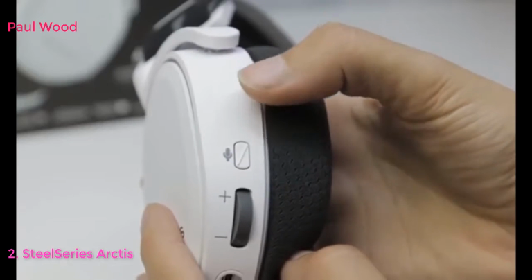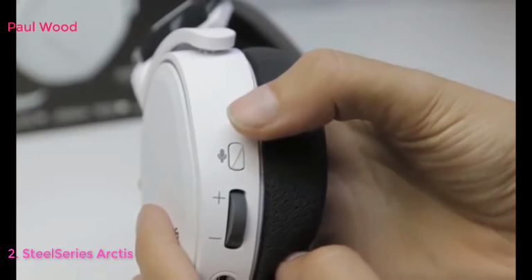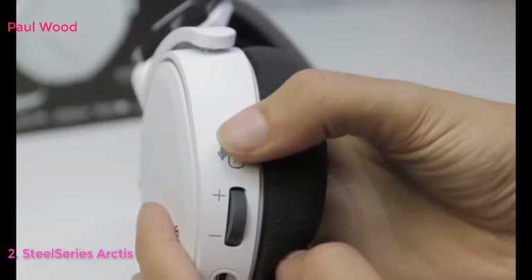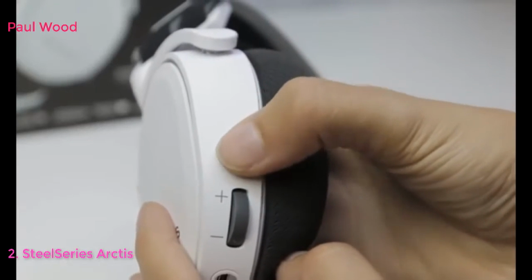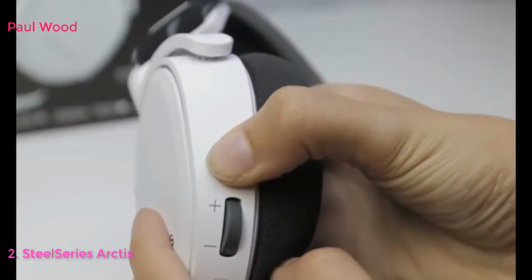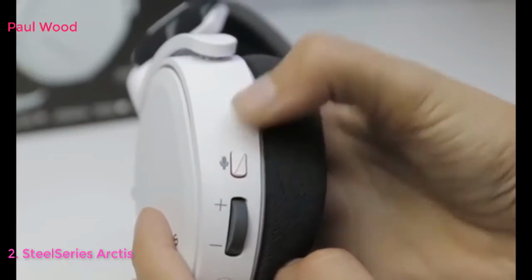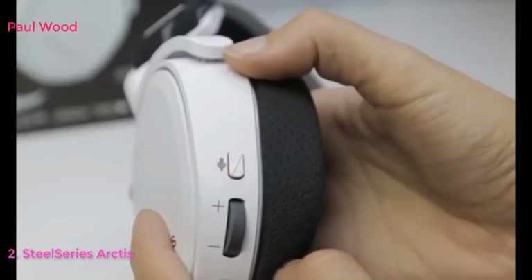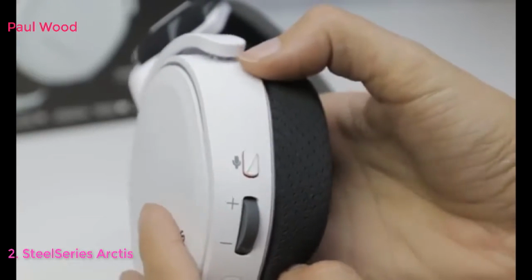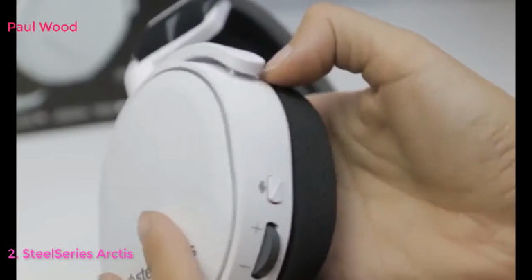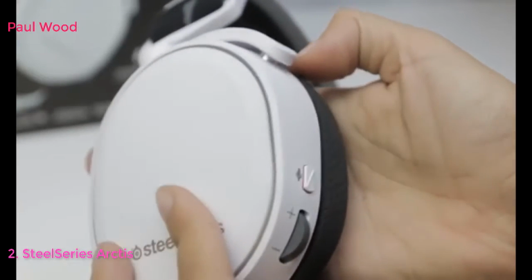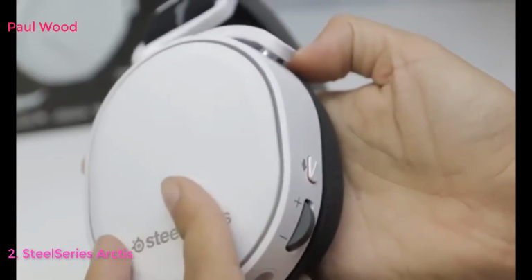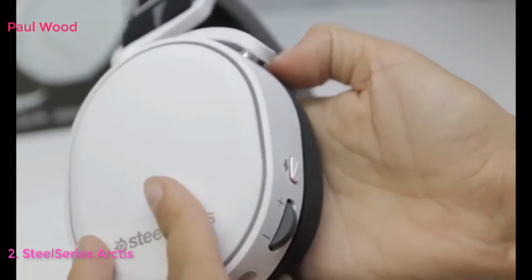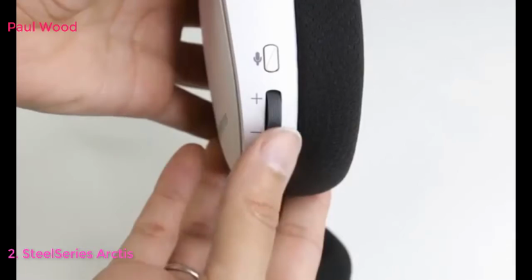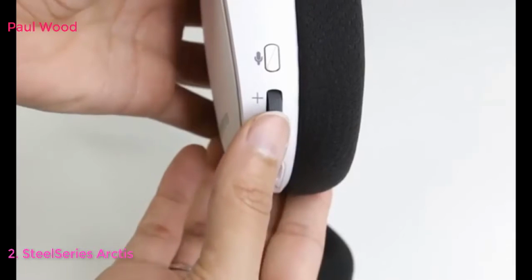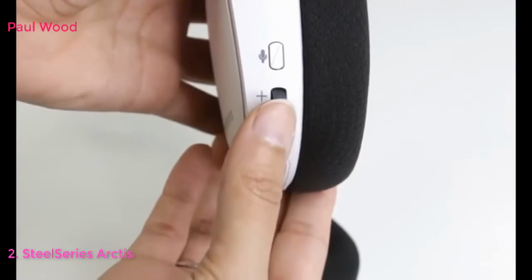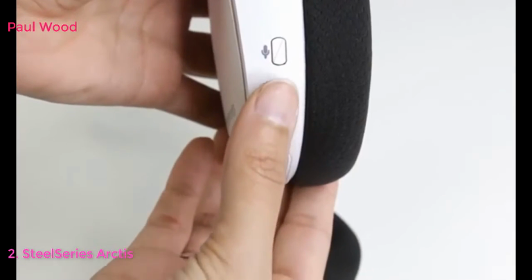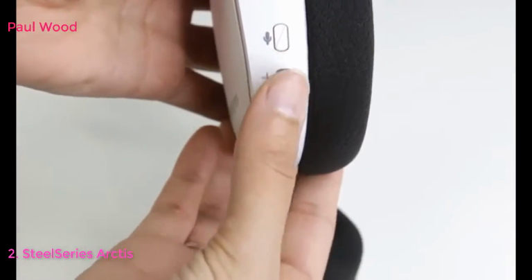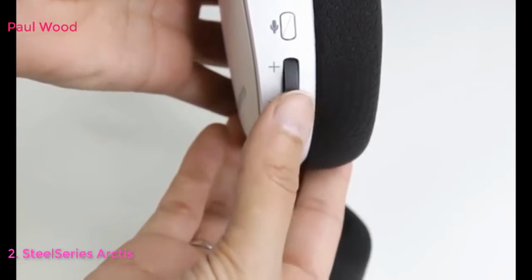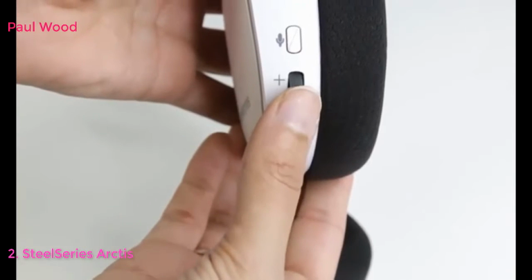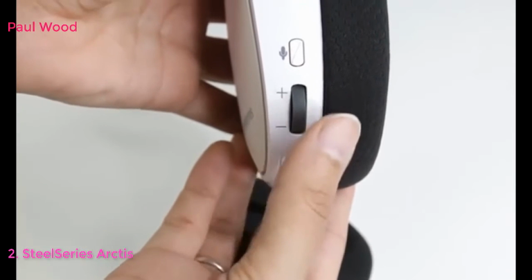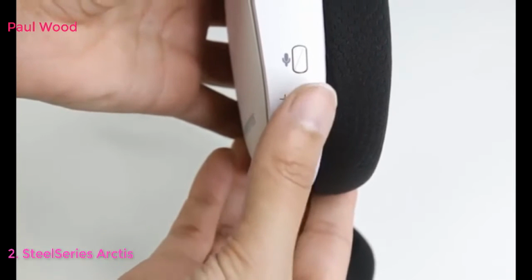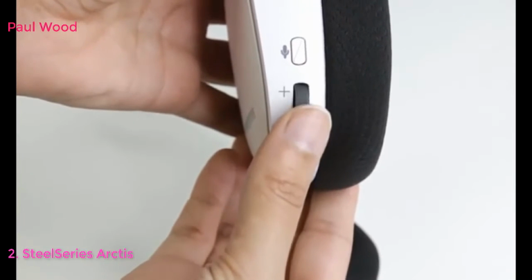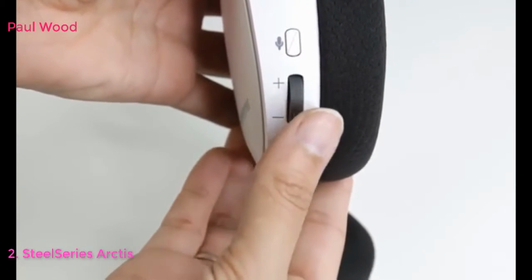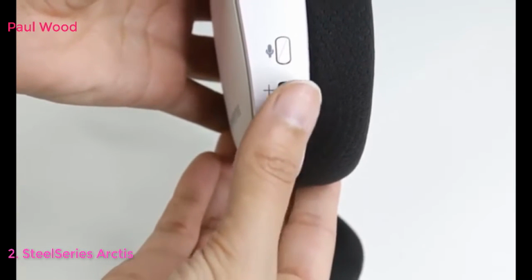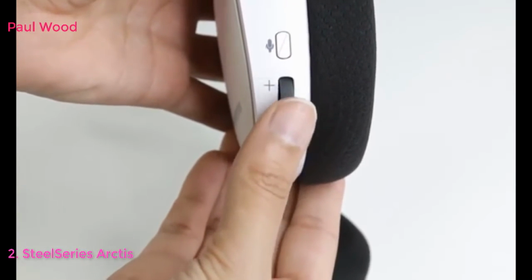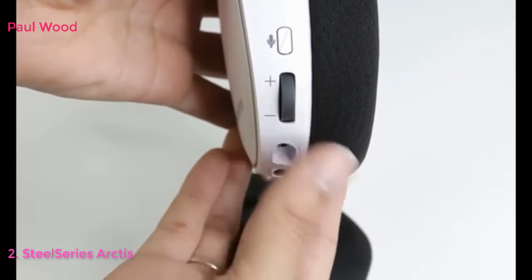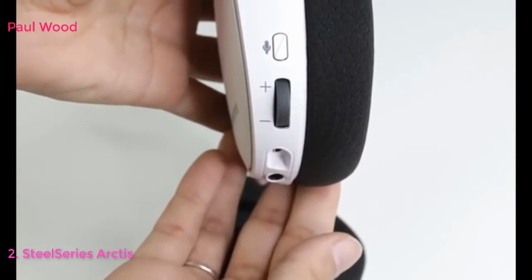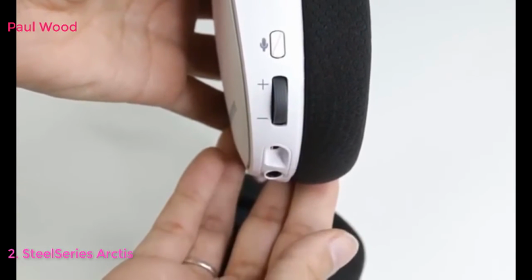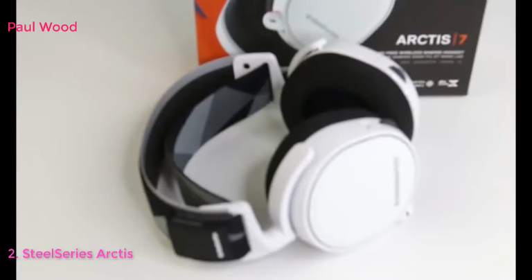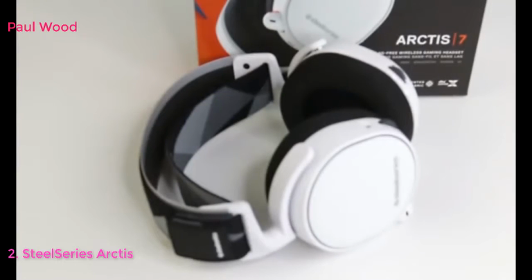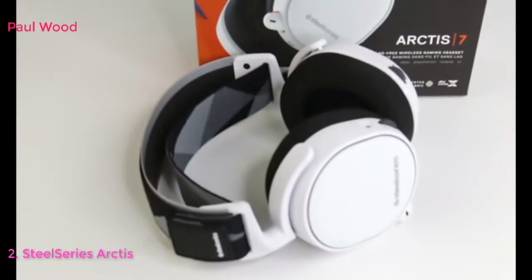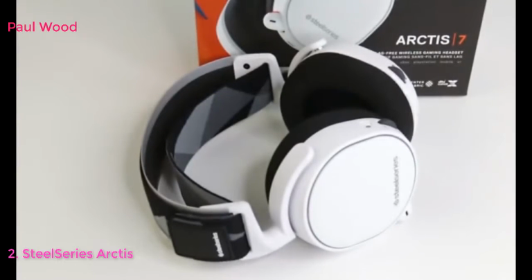To mute your mic, simply press the button. If the mute button is out, it is muted. To change your volume, scroll the dial on the left ear cup to adjust.